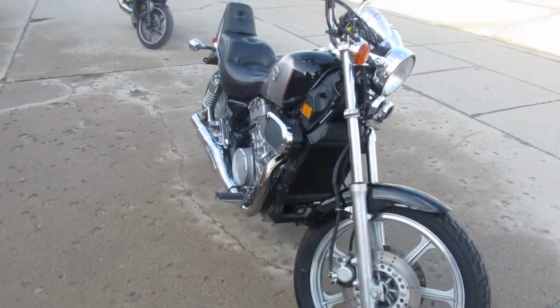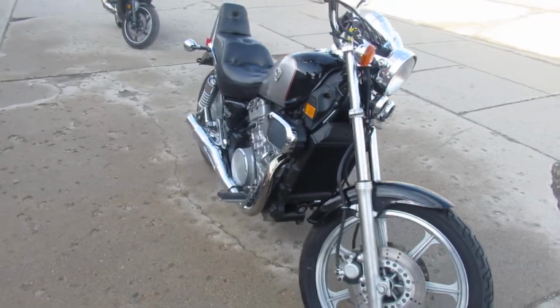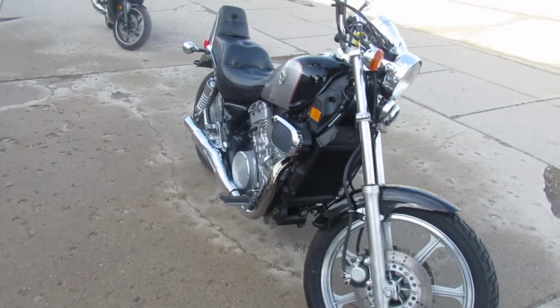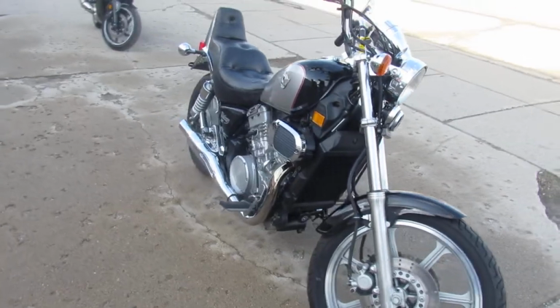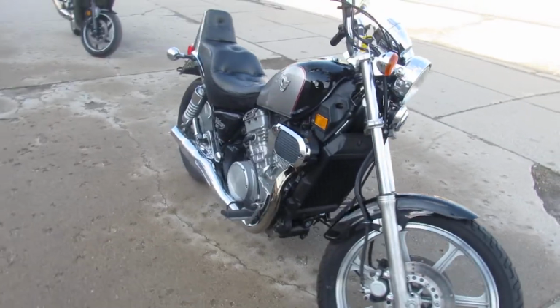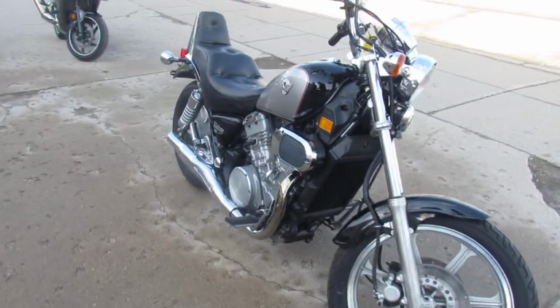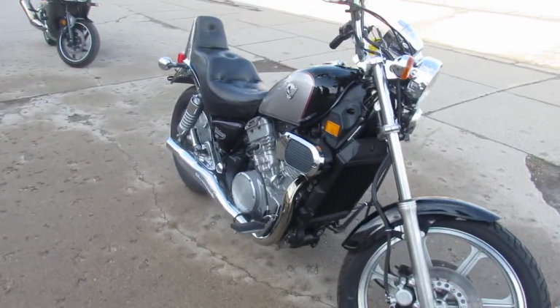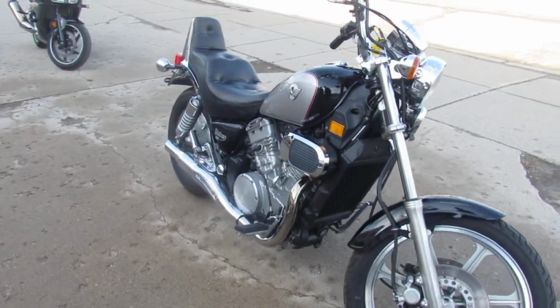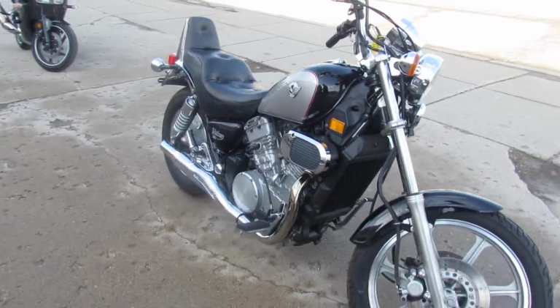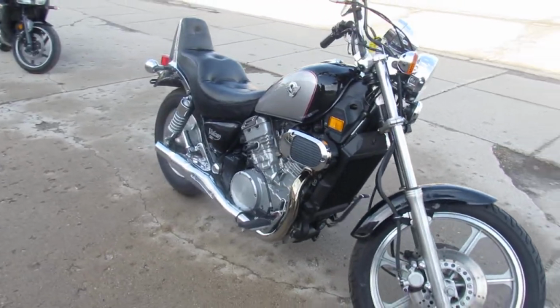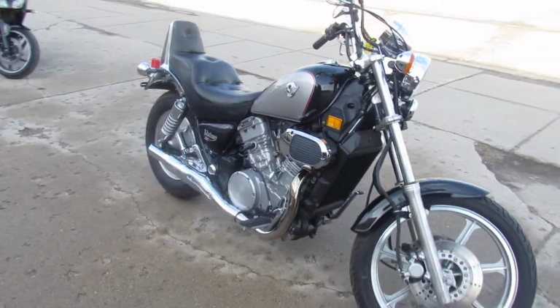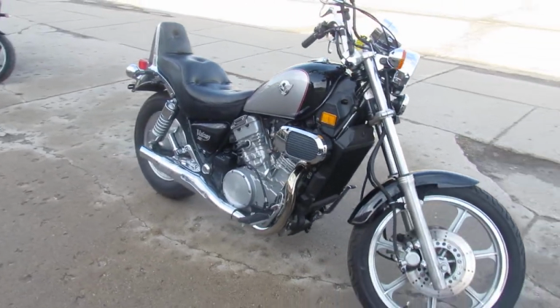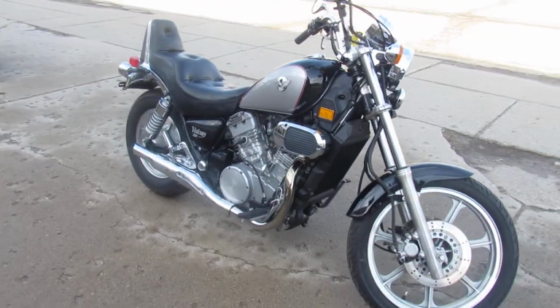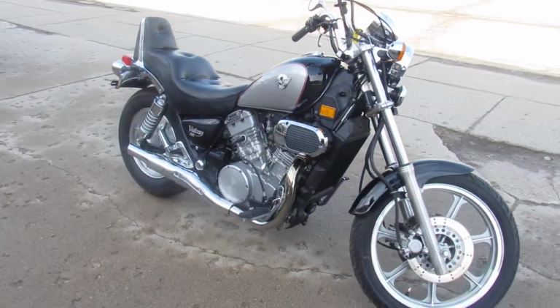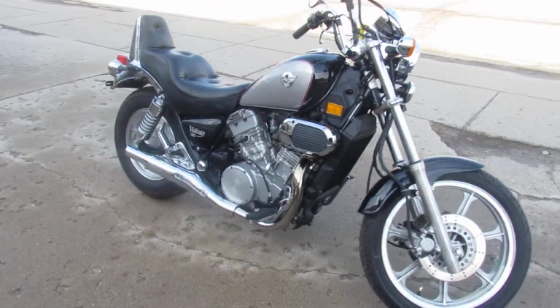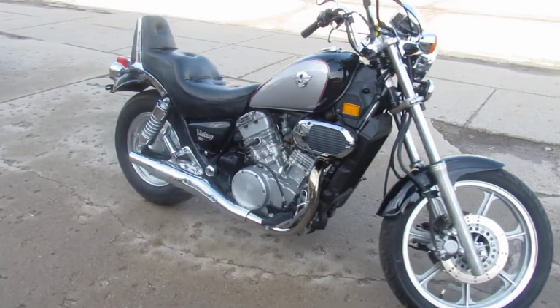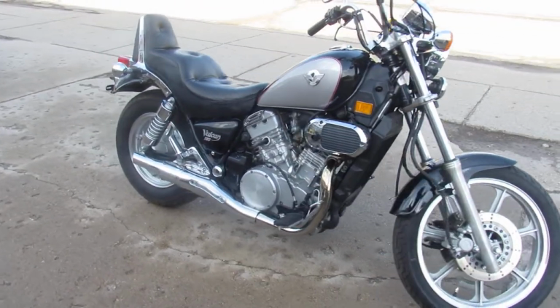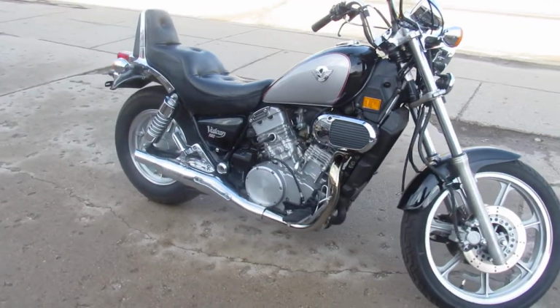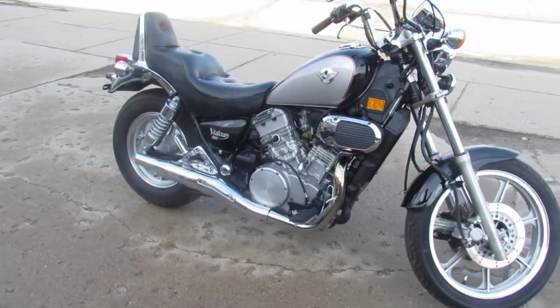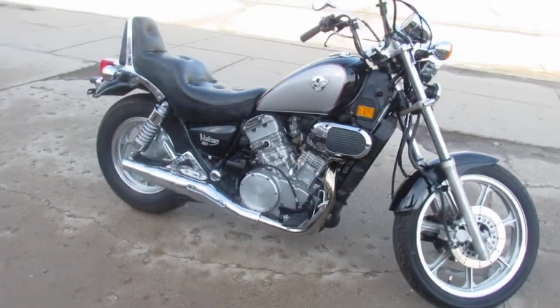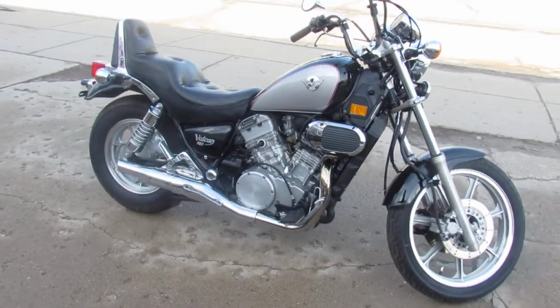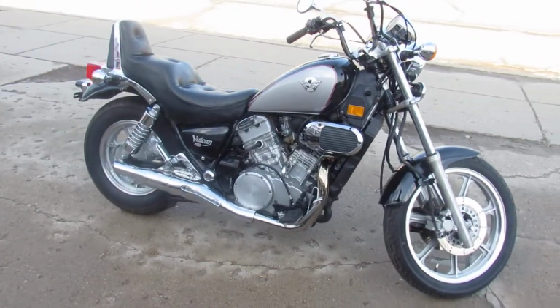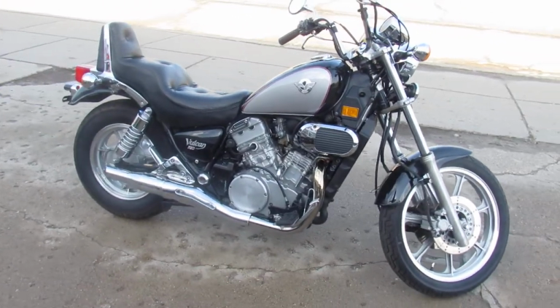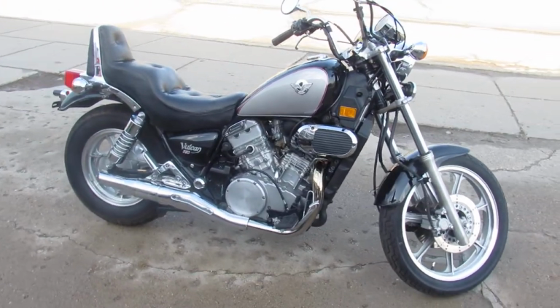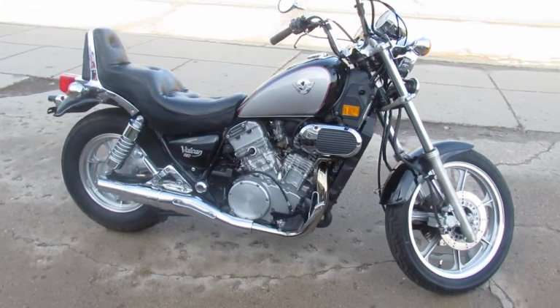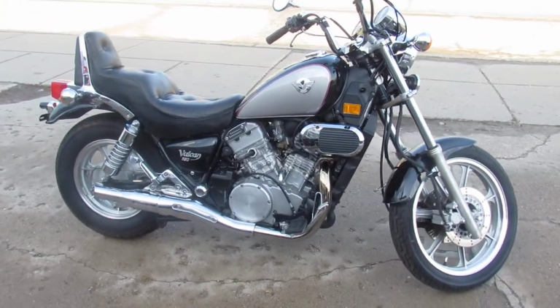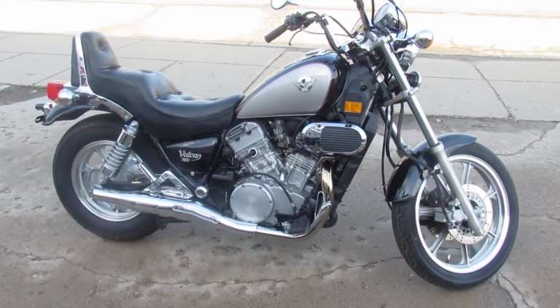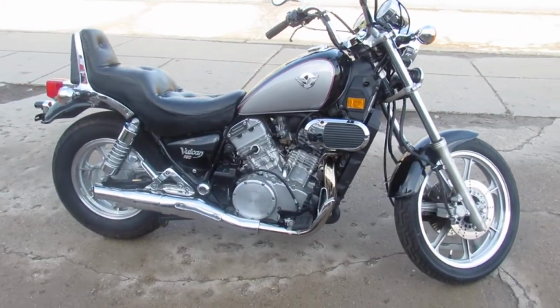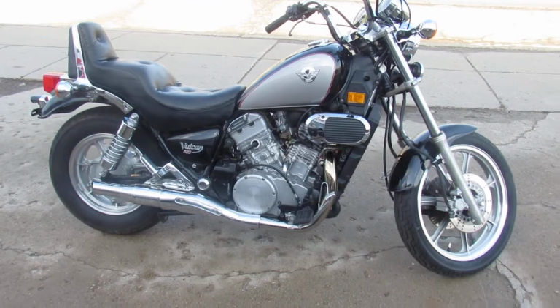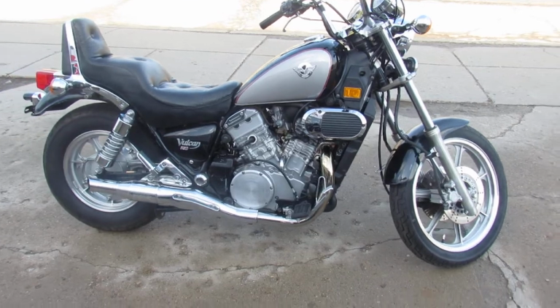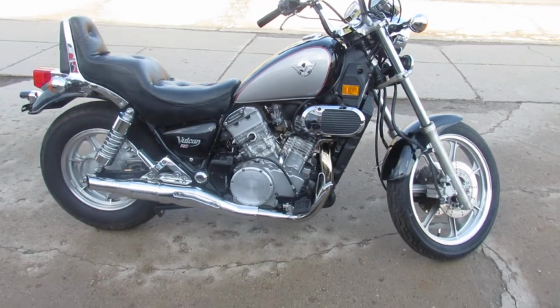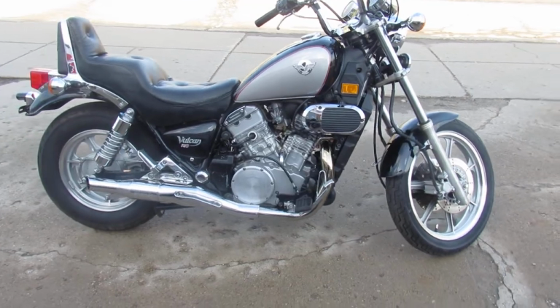Great bike for the money. These Vulcan 750s run strong.